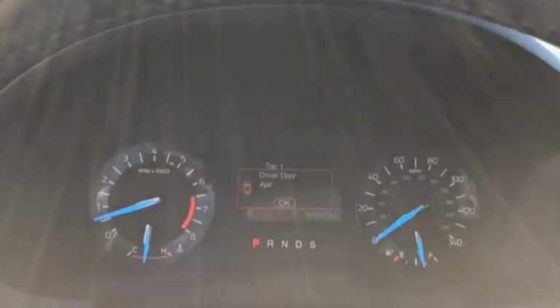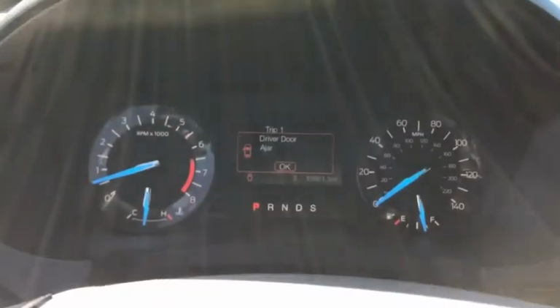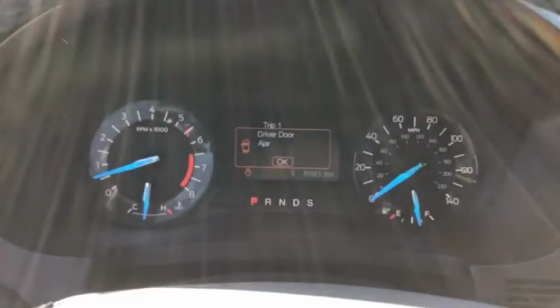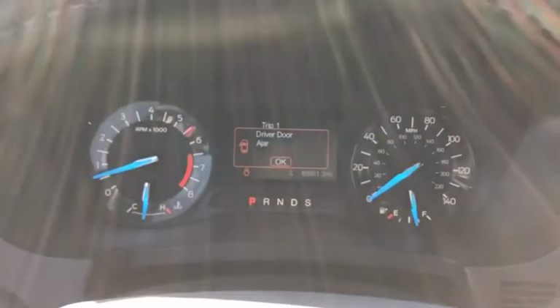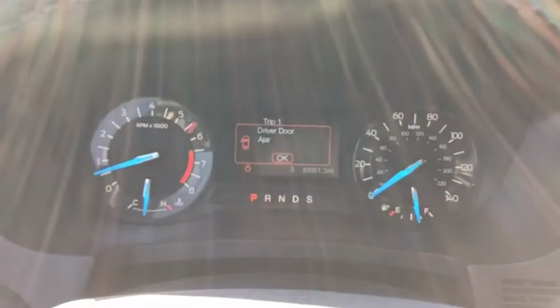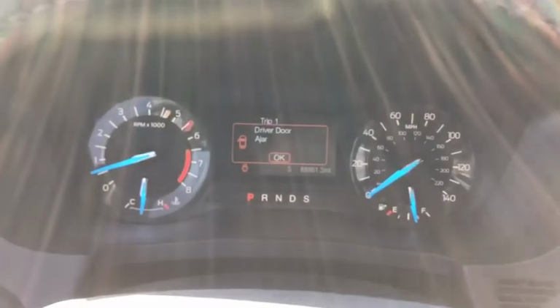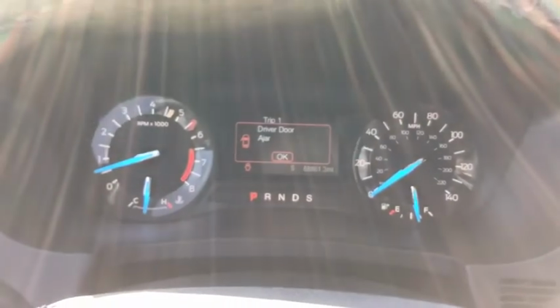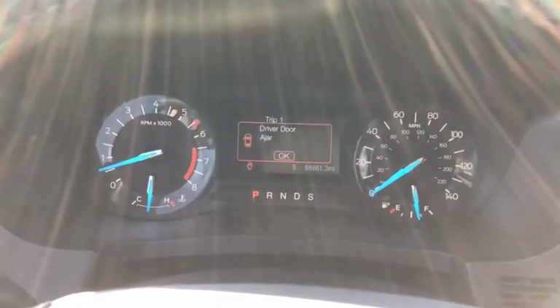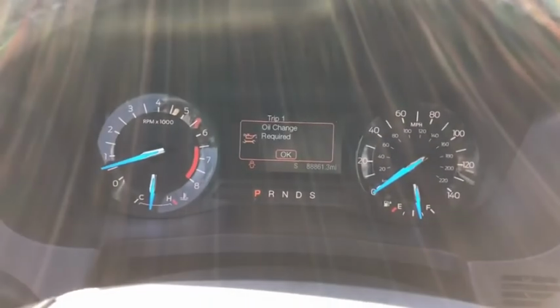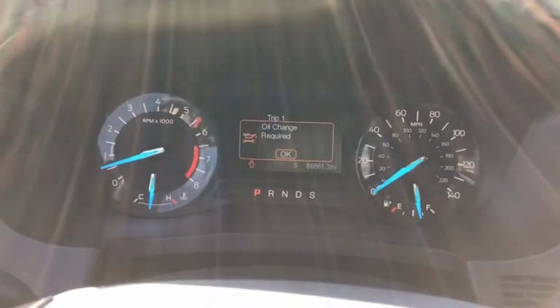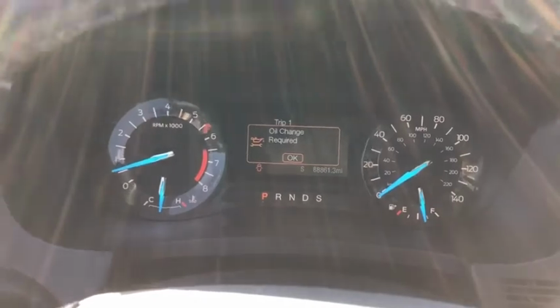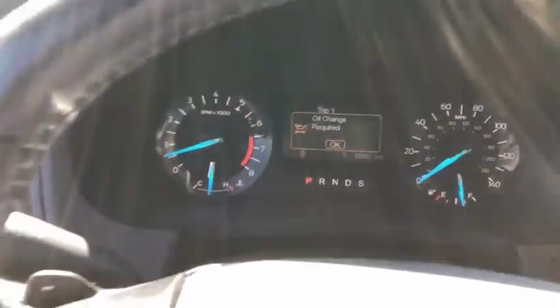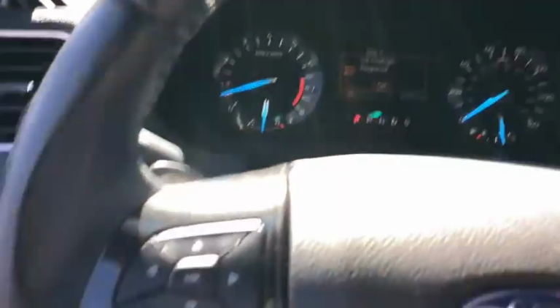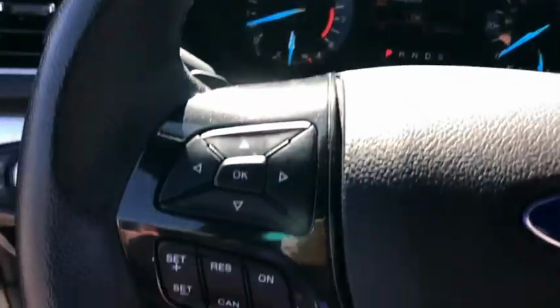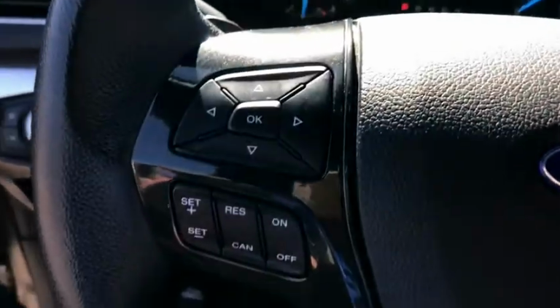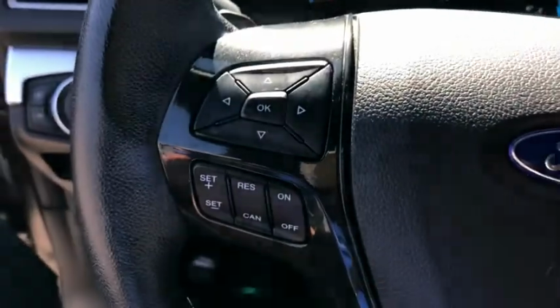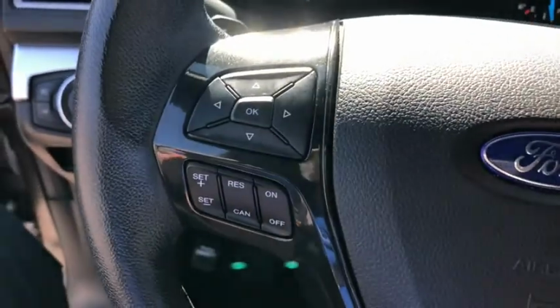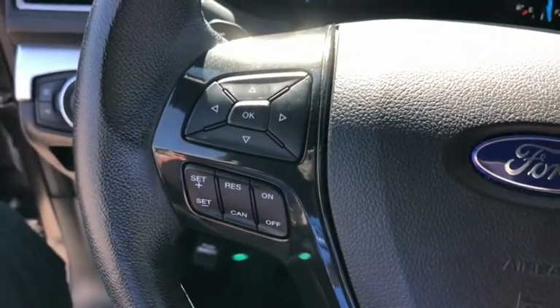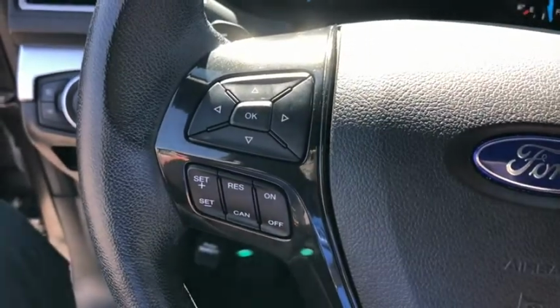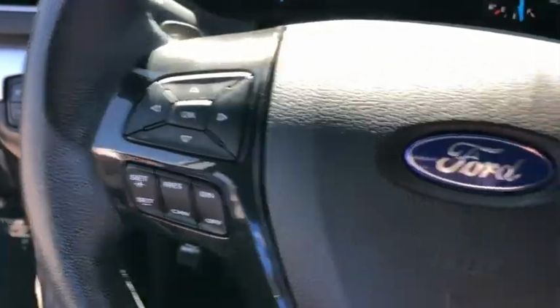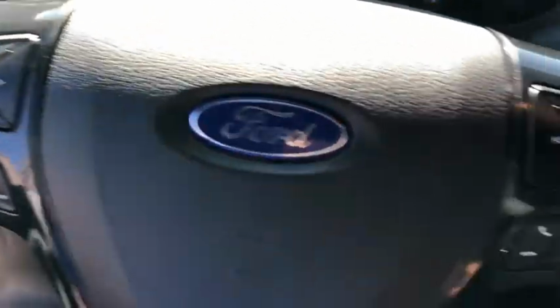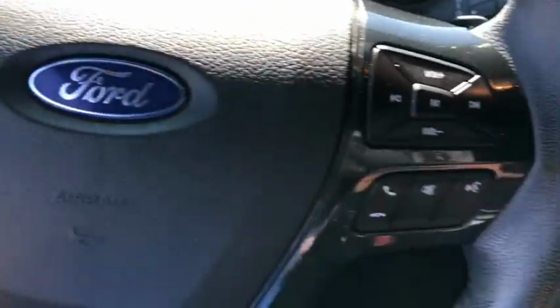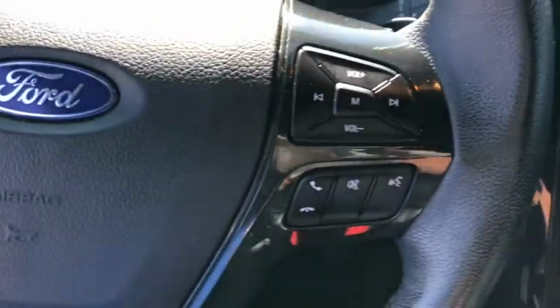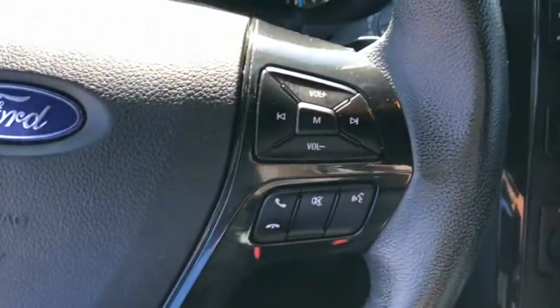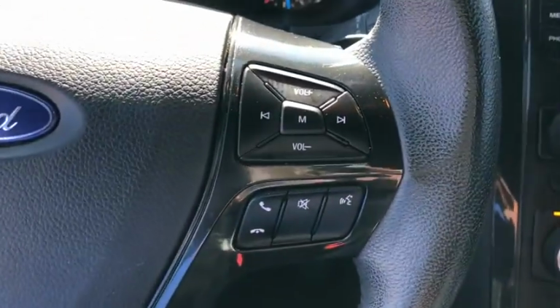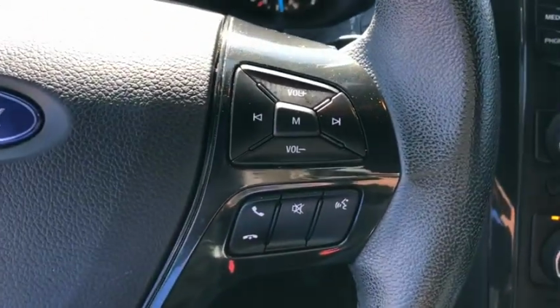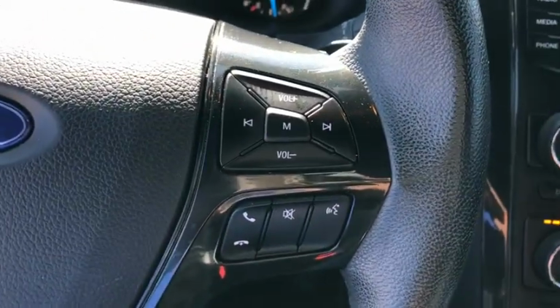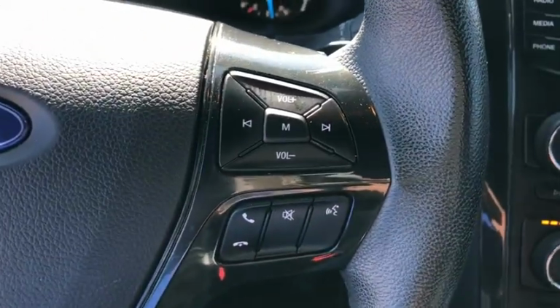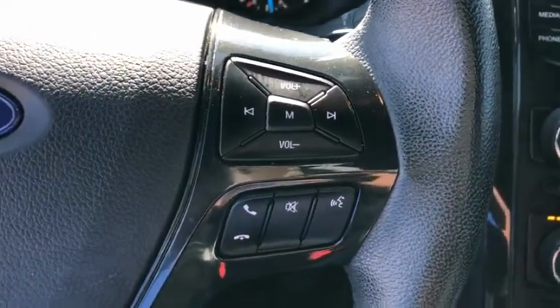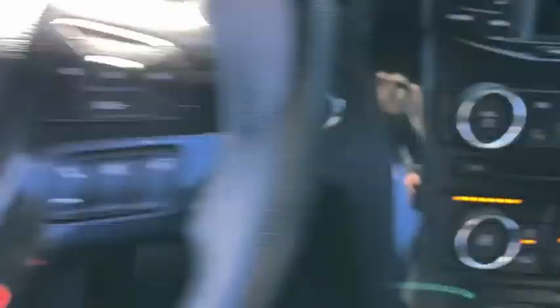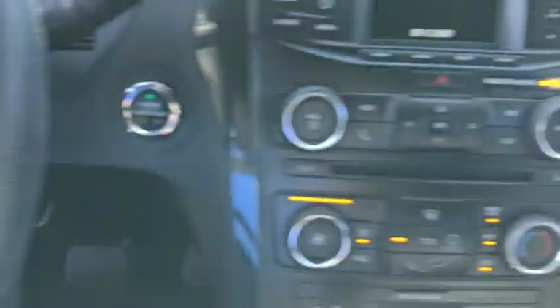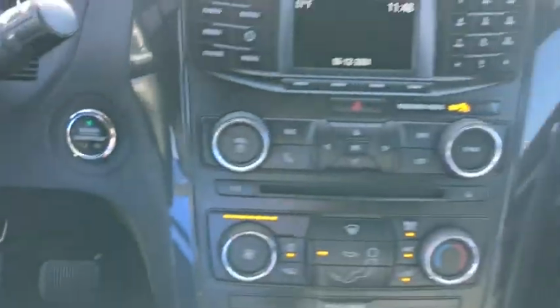Security system, CD player, brake assist, remote keyless entry, overhead console. Come take a test drive today.